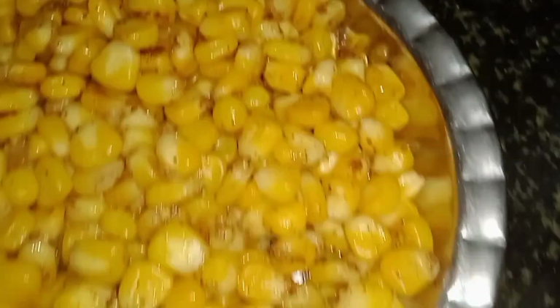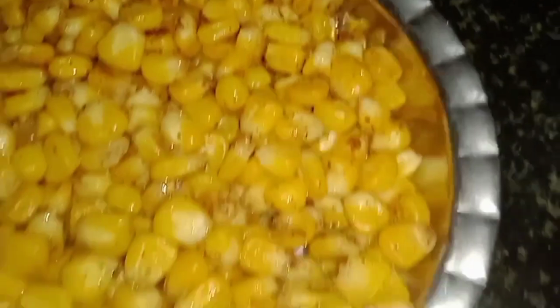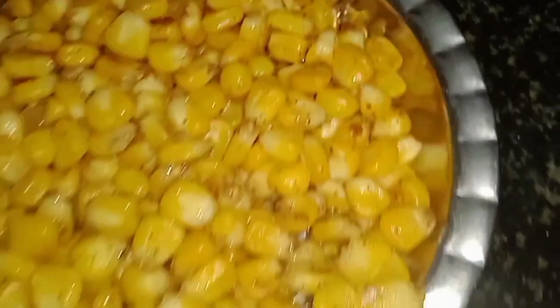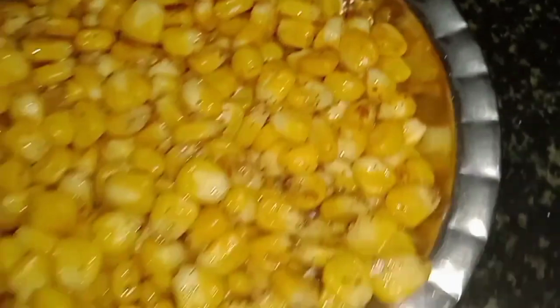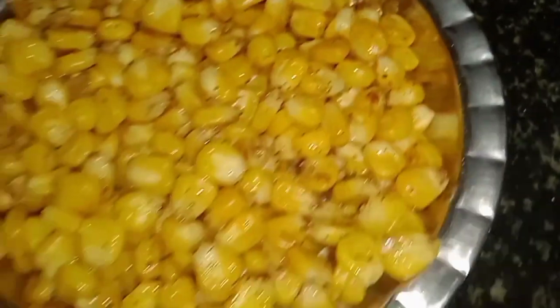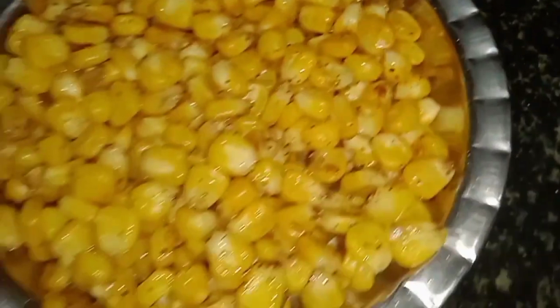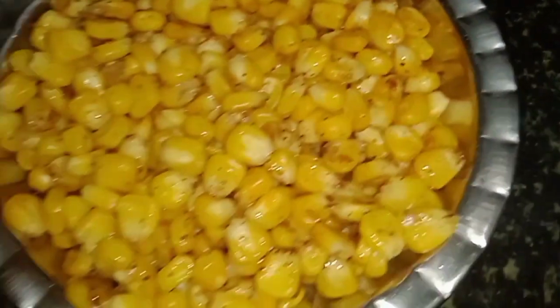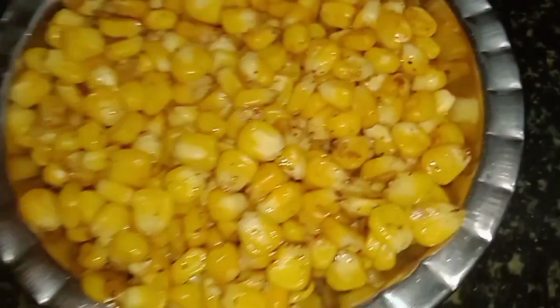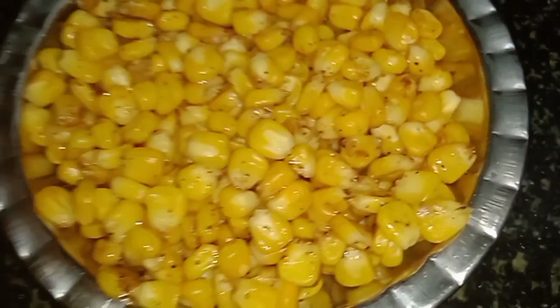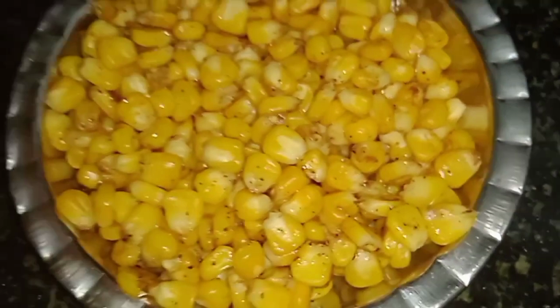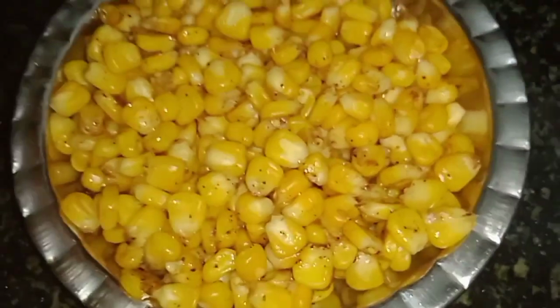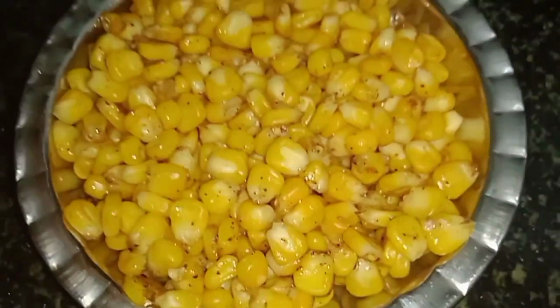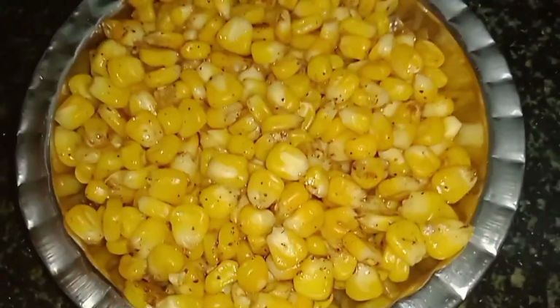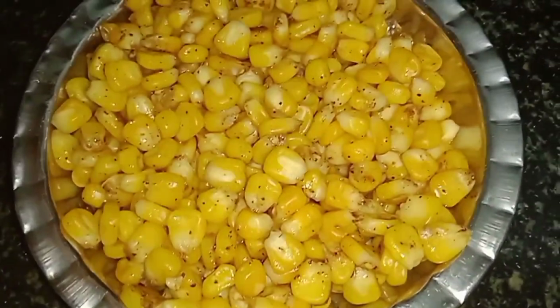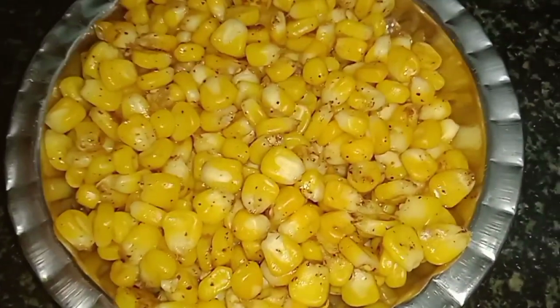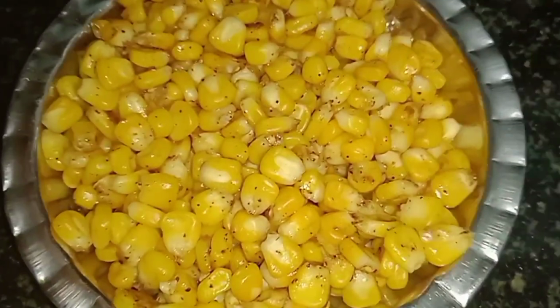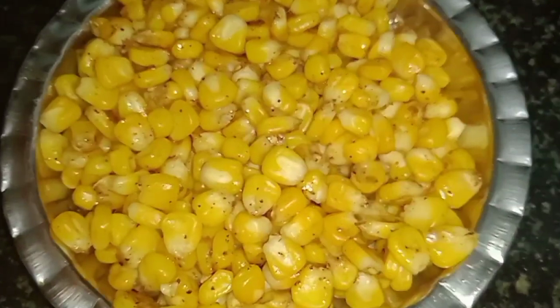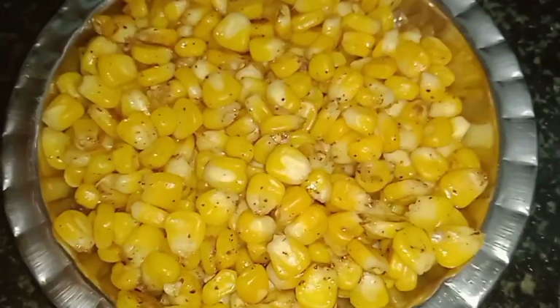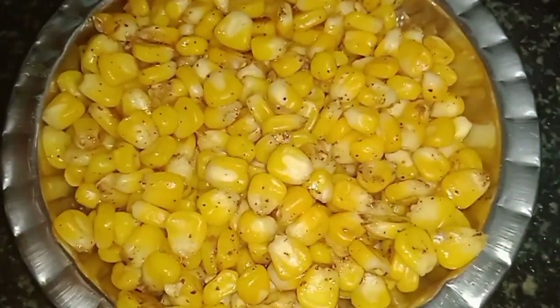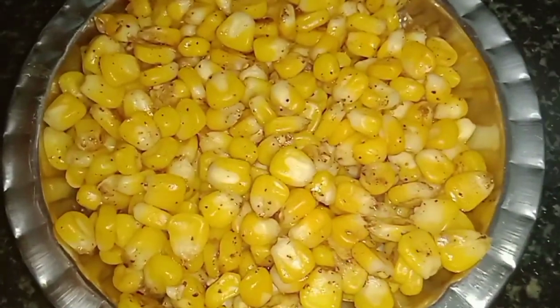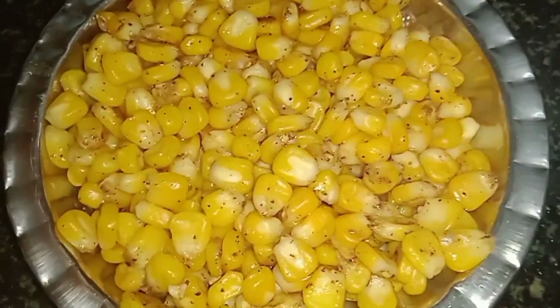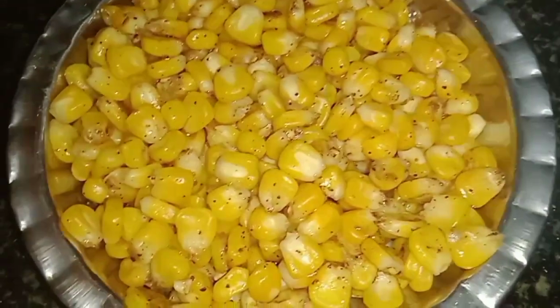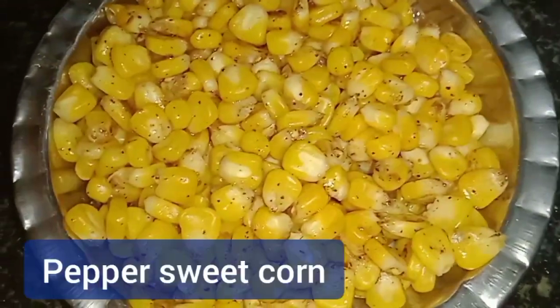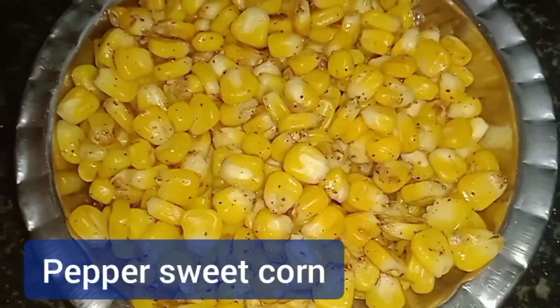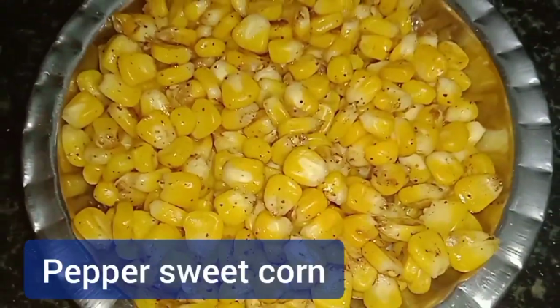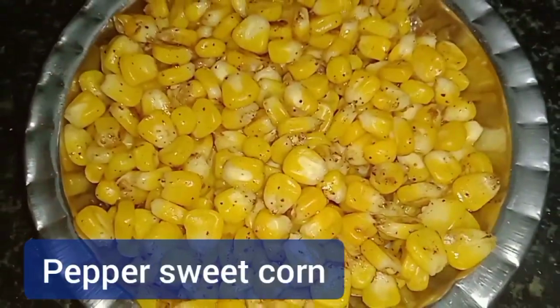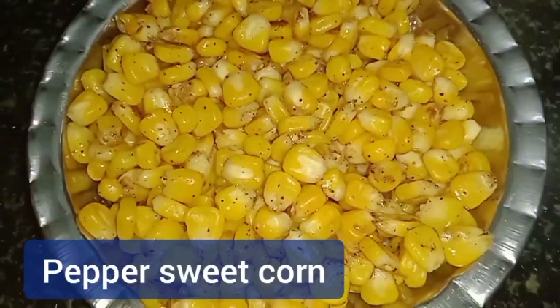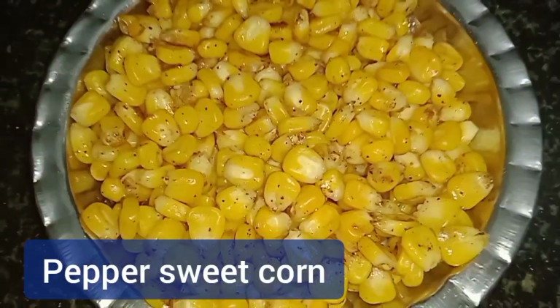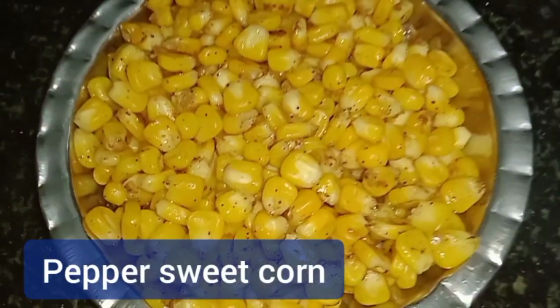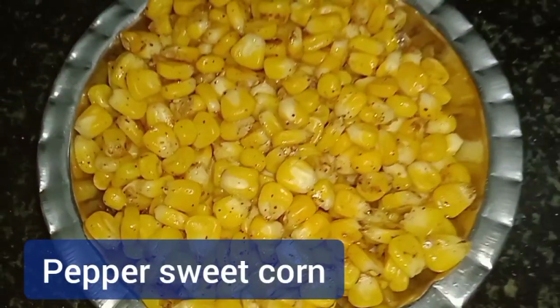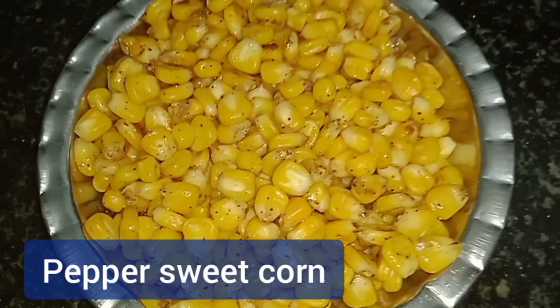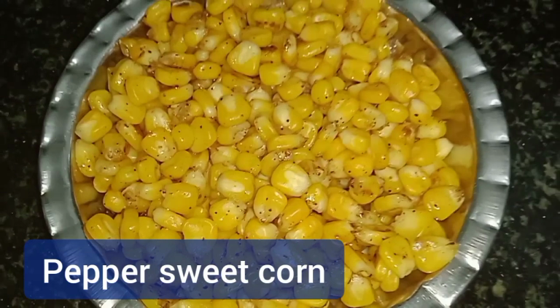Hello Friends! Welcome to Gaudi's Samayal! We are going to do a Pepper Sweet Corn recipe.